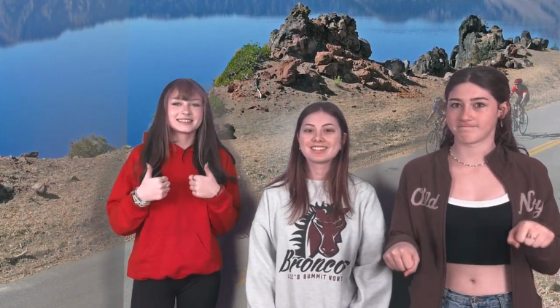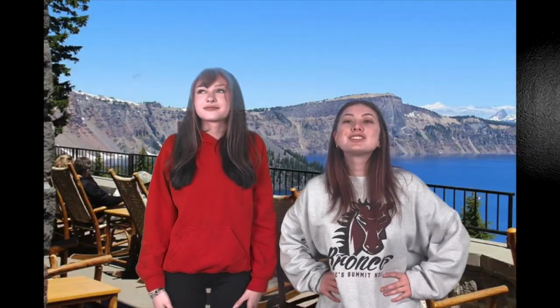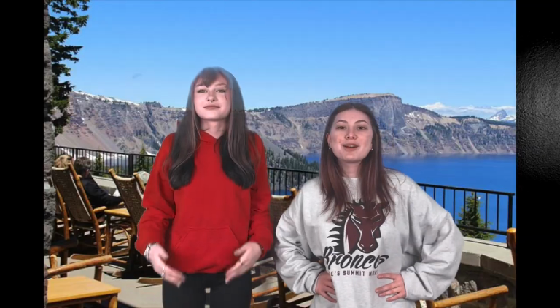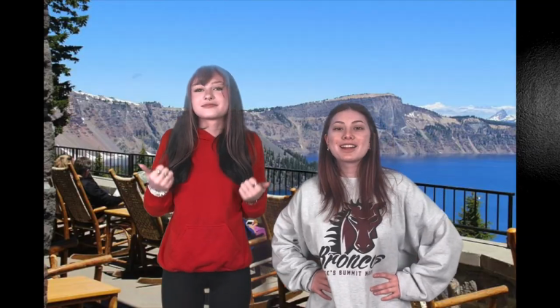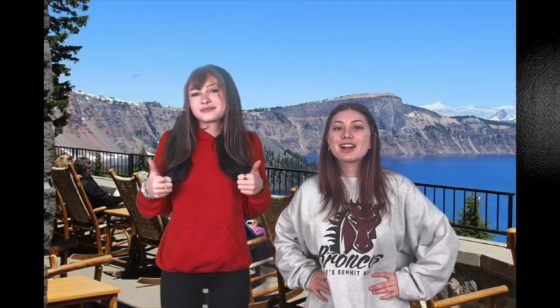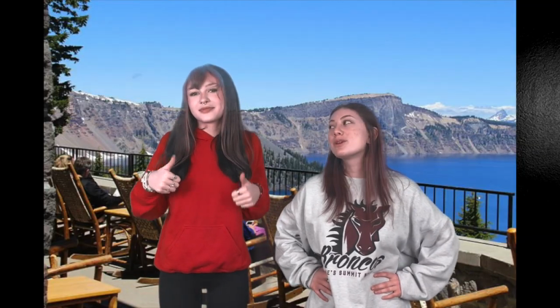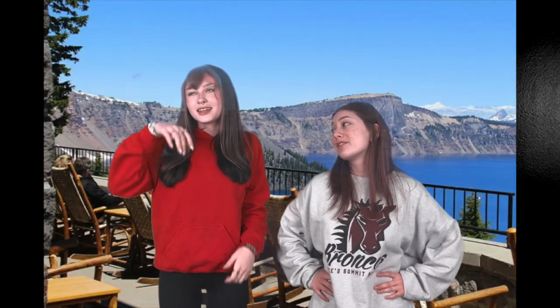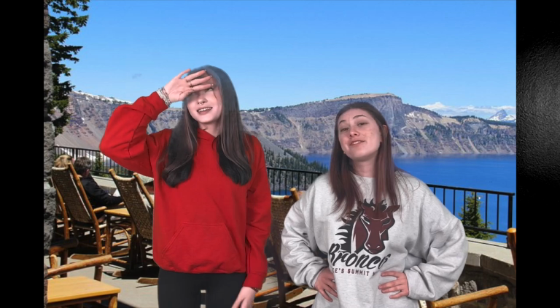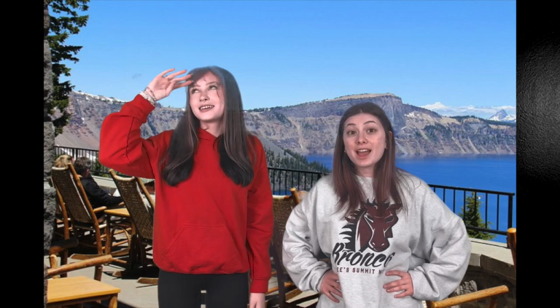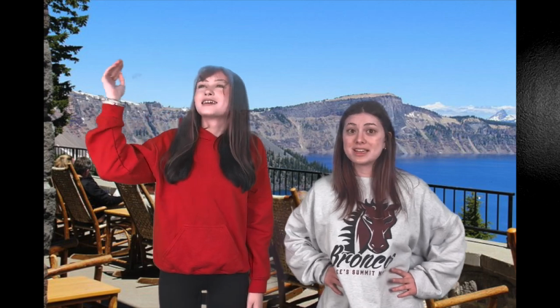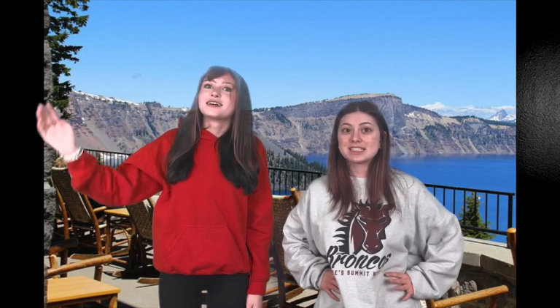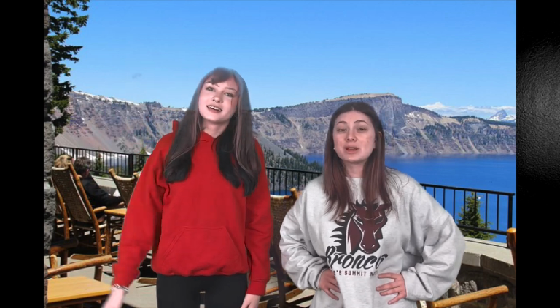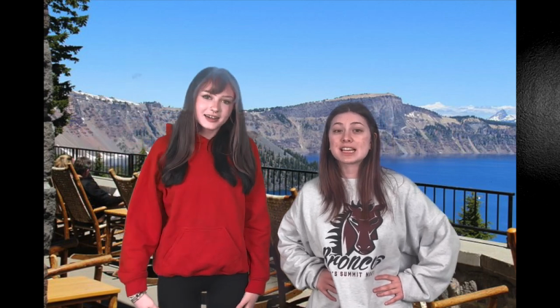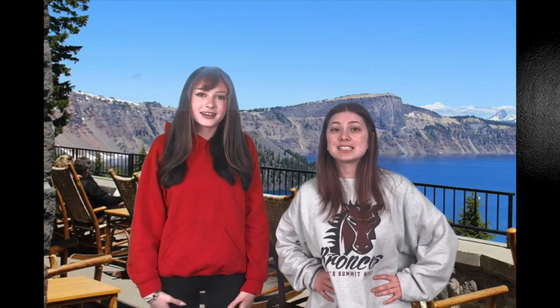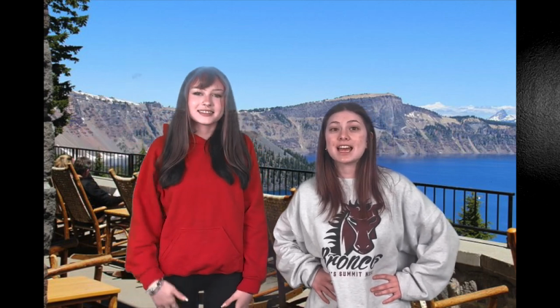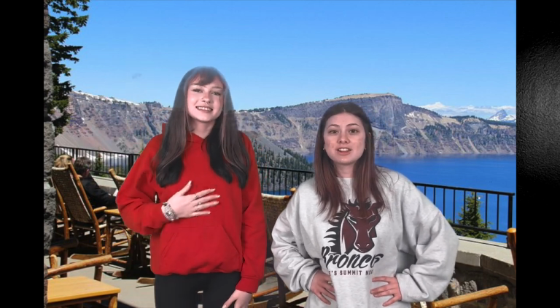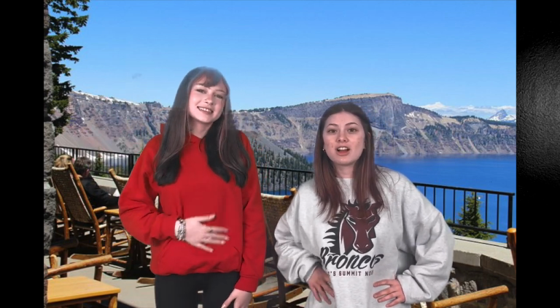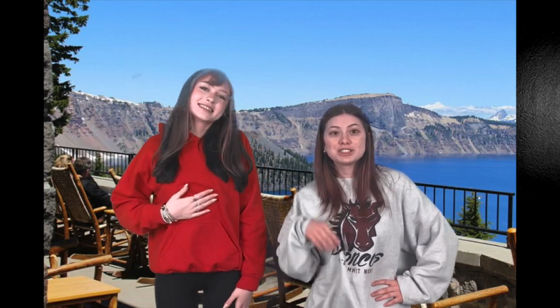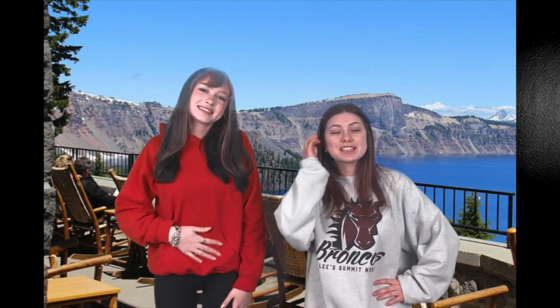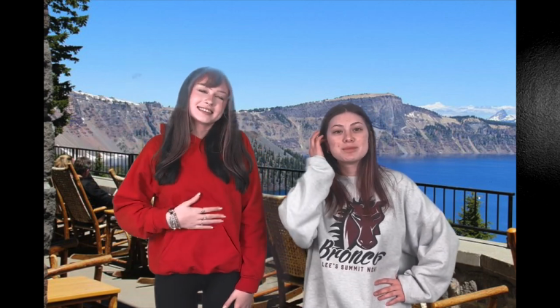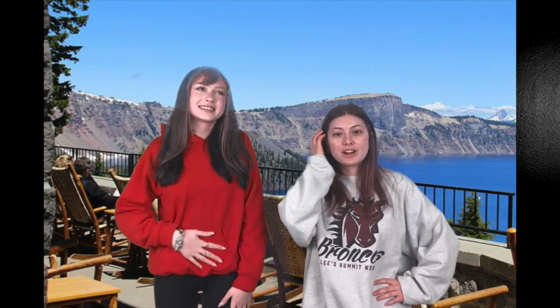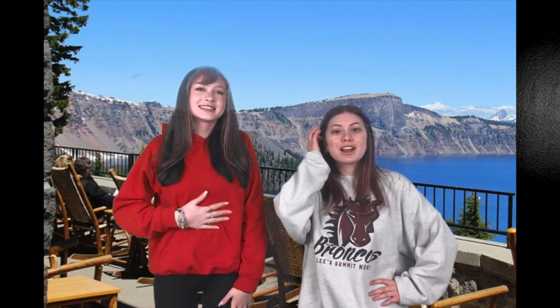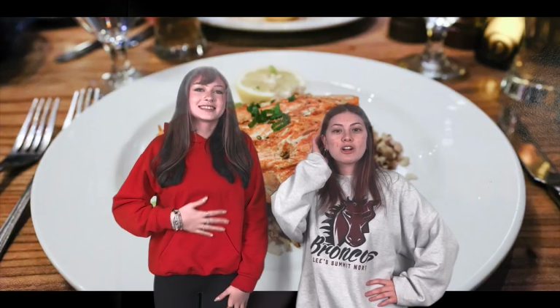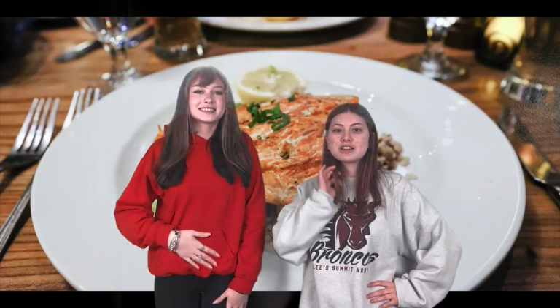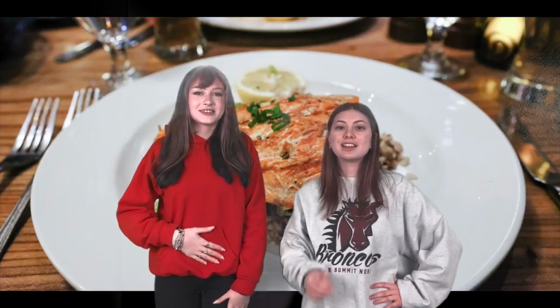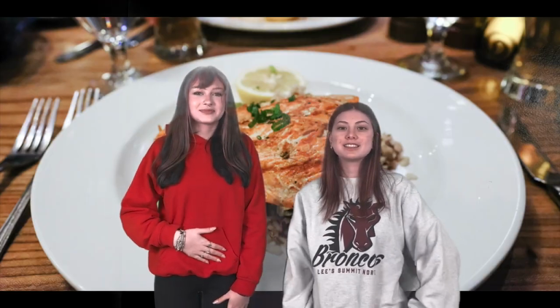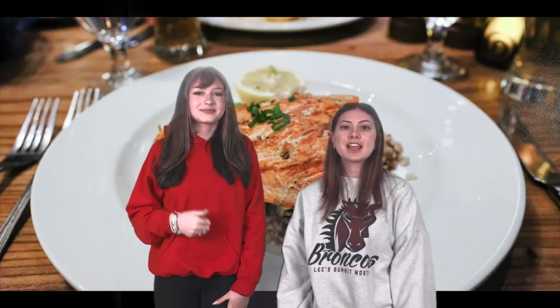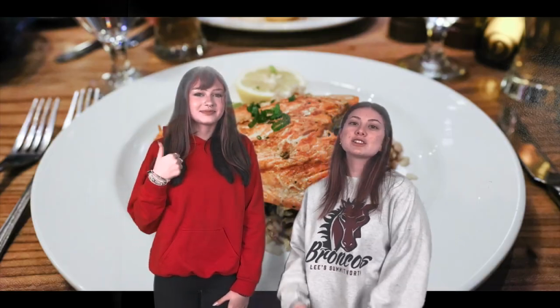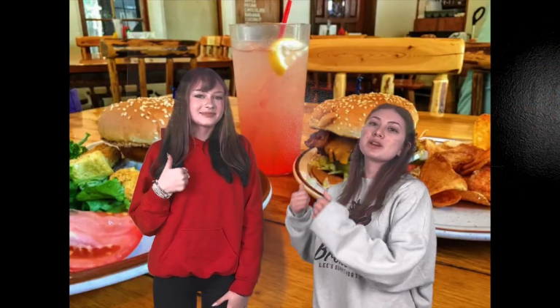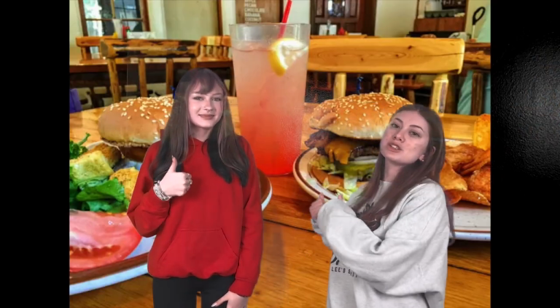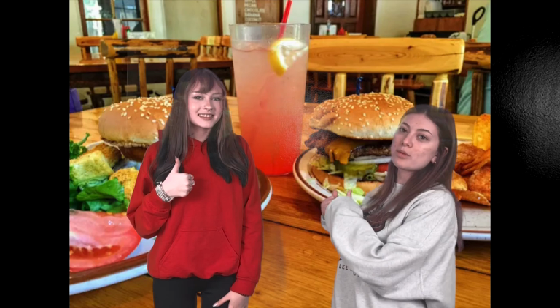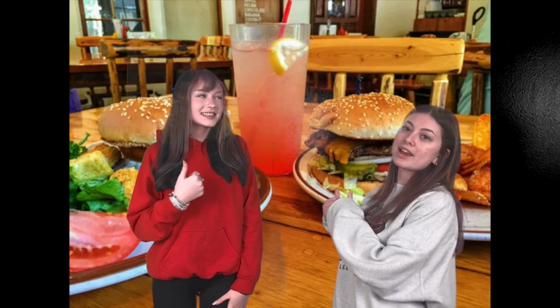After that bike ride we were famished, so we decided to head to the lodge, get some dinner, and call it a night. Here are some pictures of what we ate.